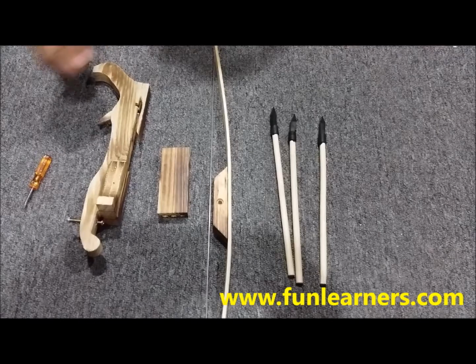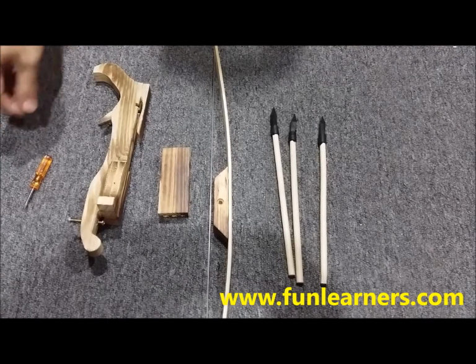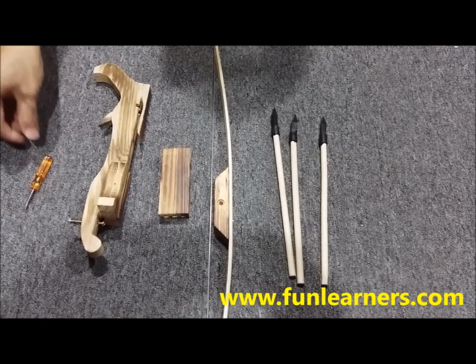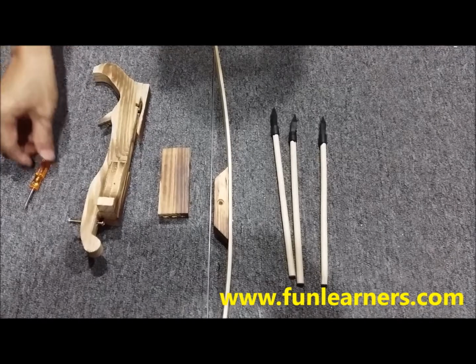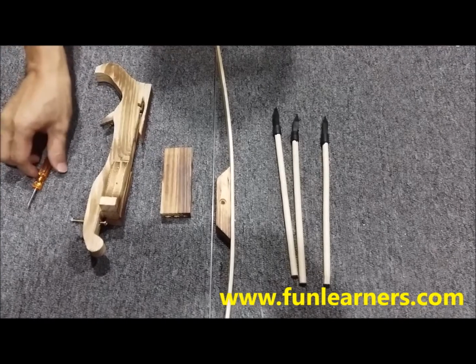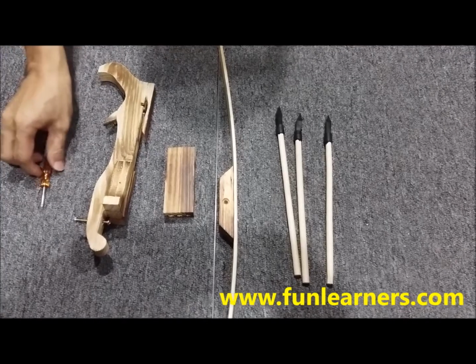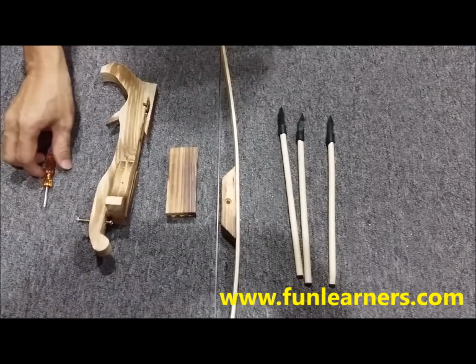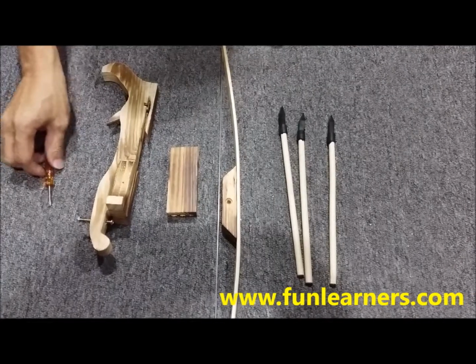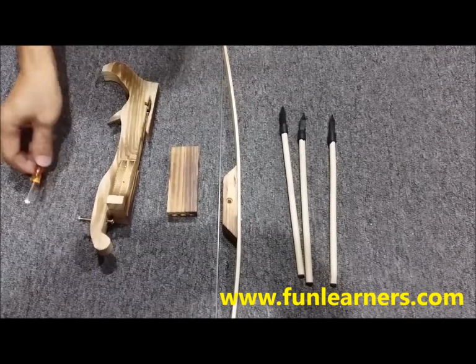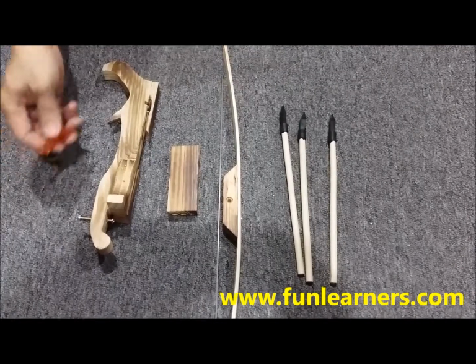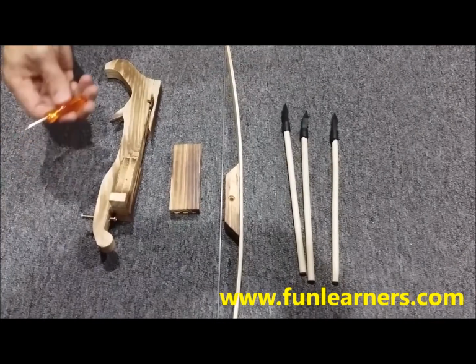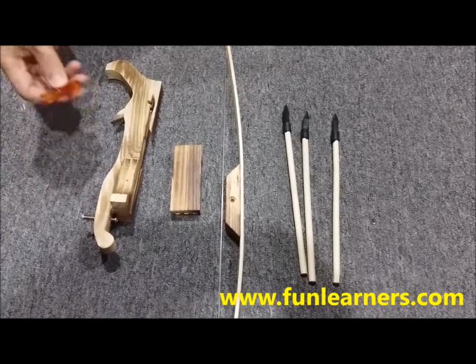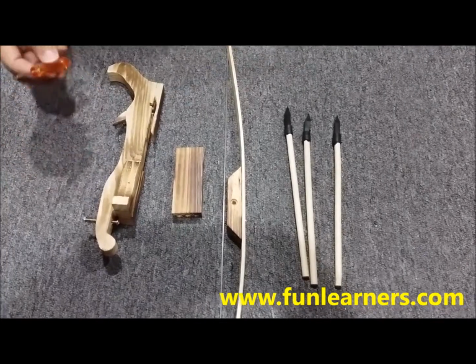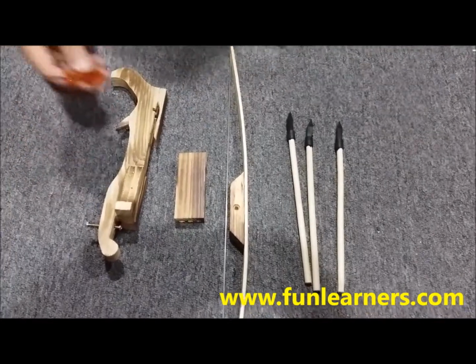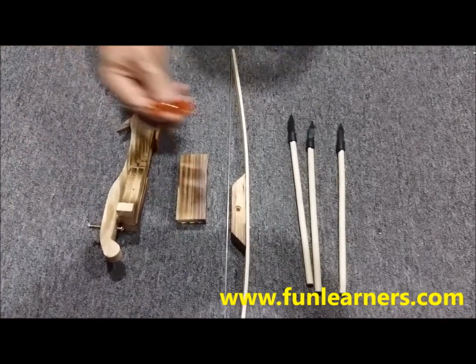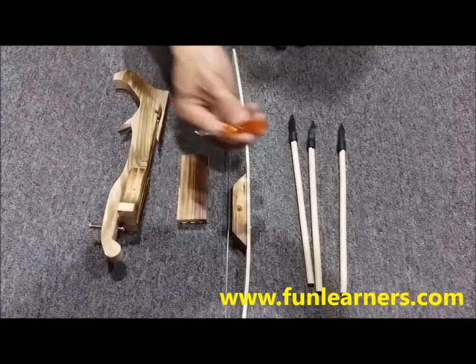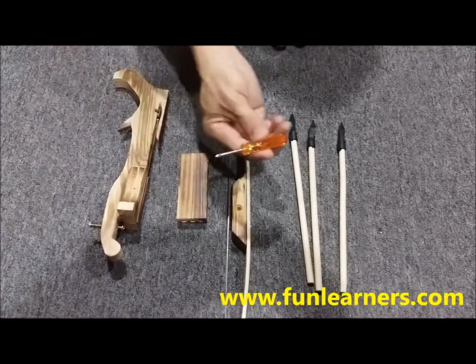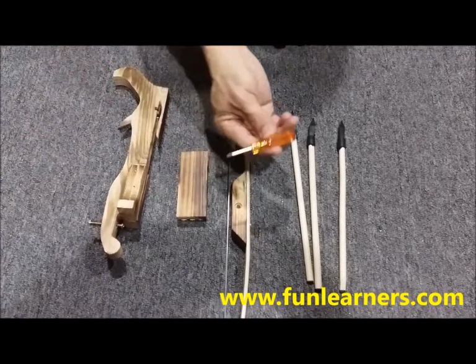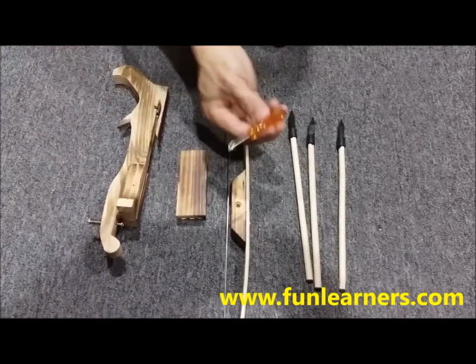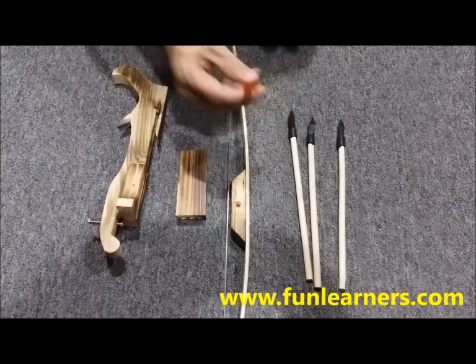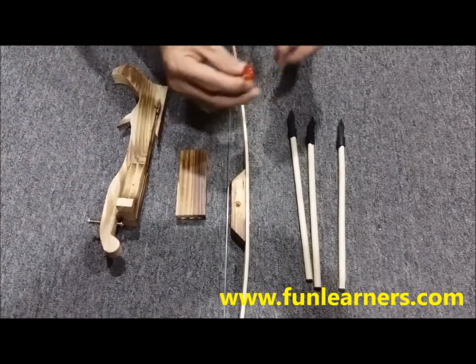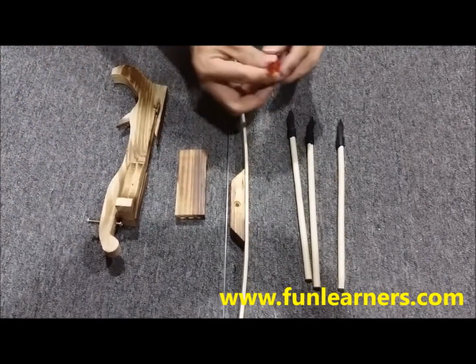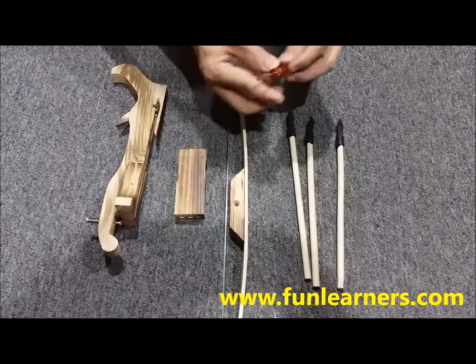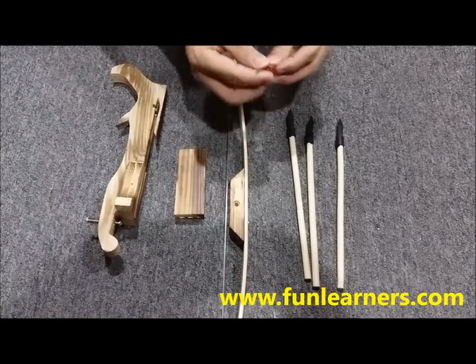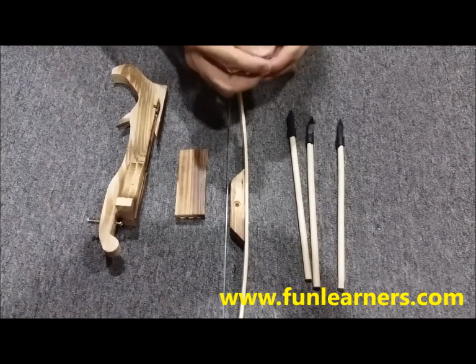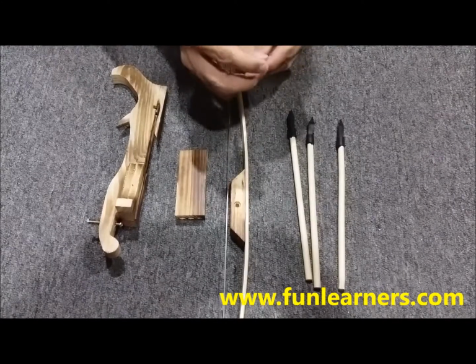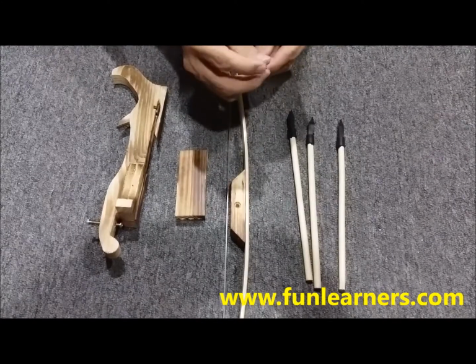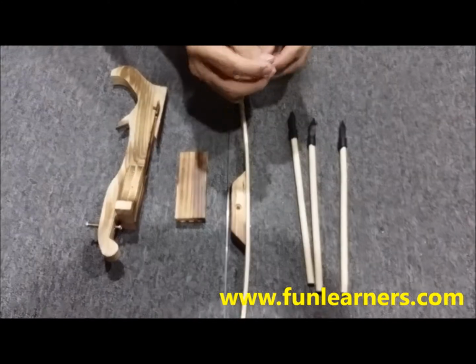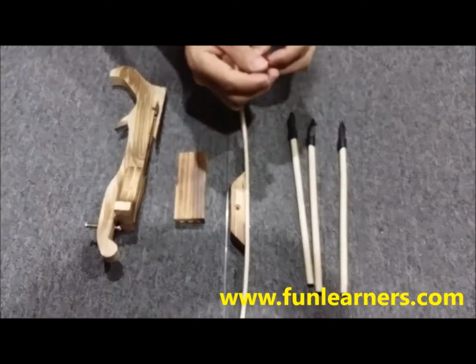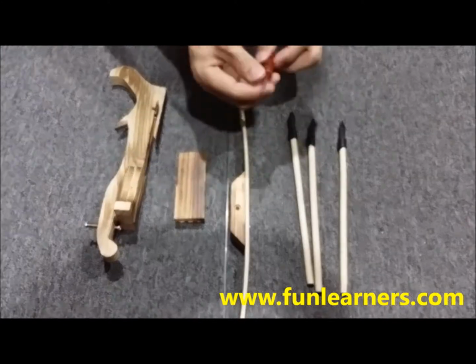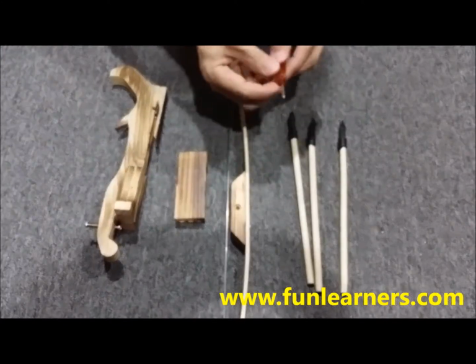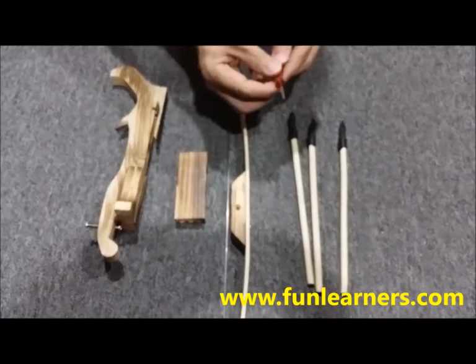To set up the crossbow, you will need a crosshead screwdriver.